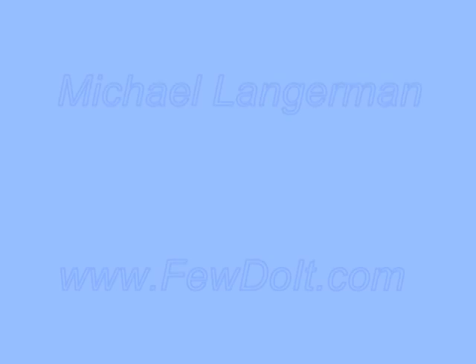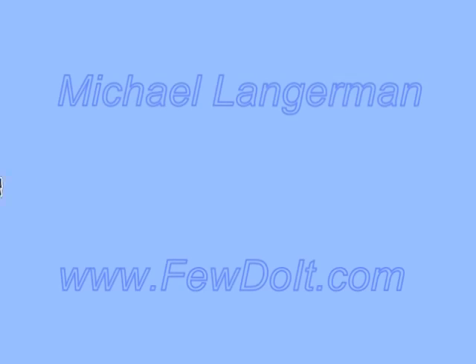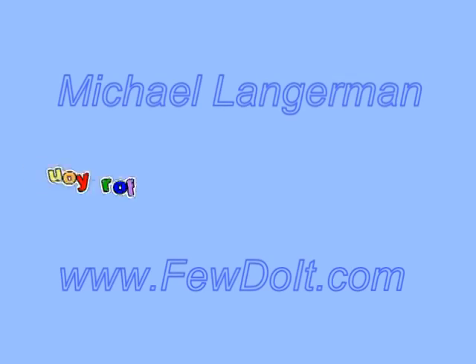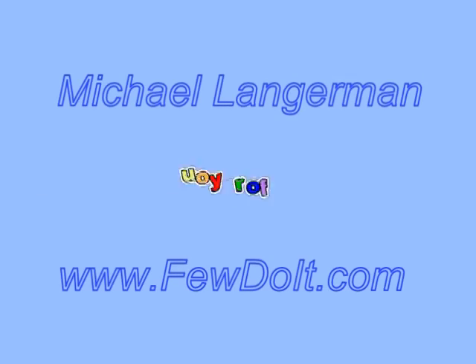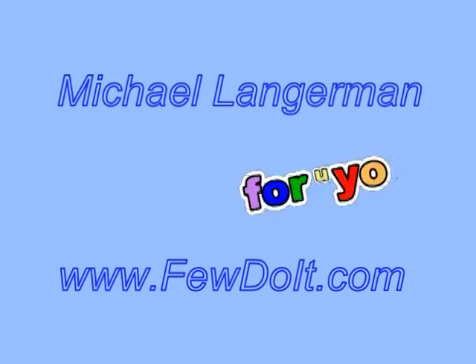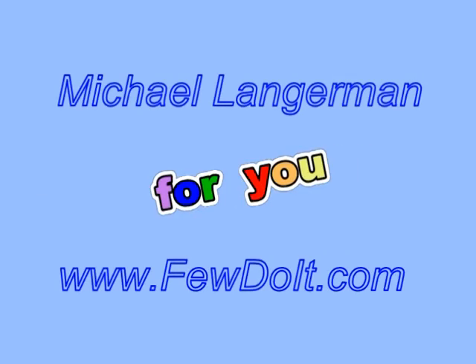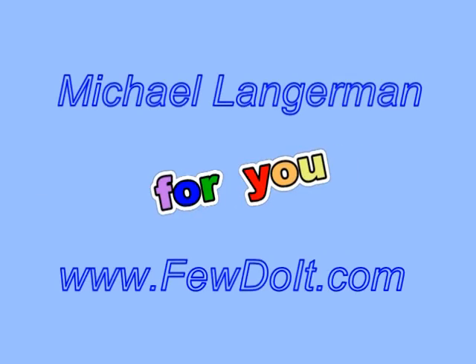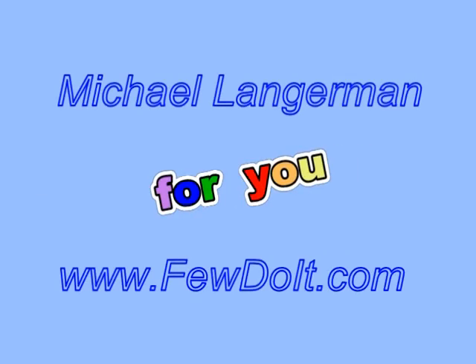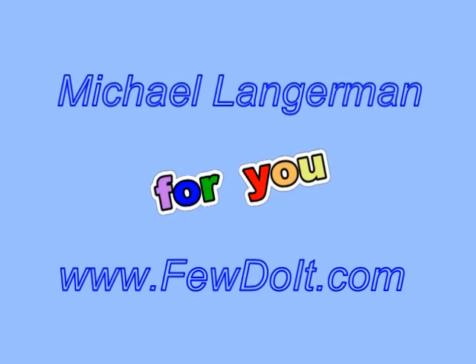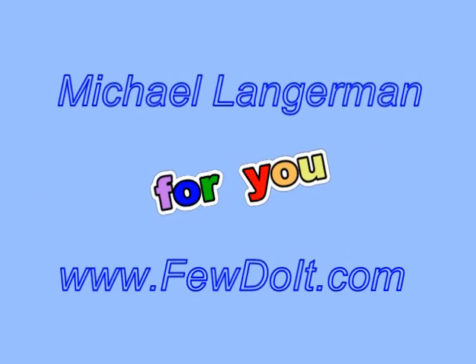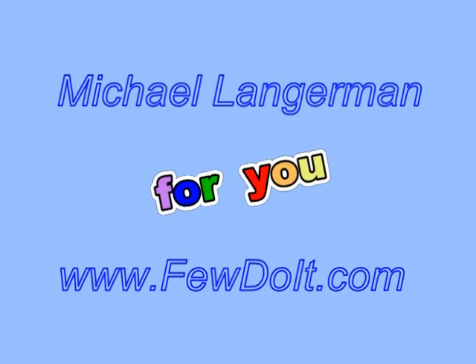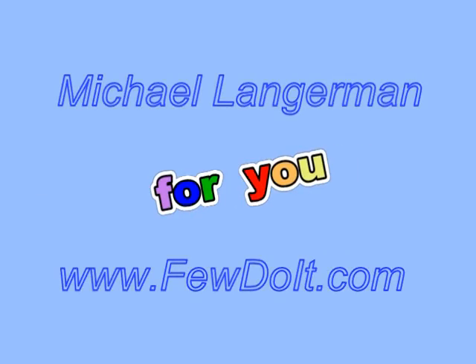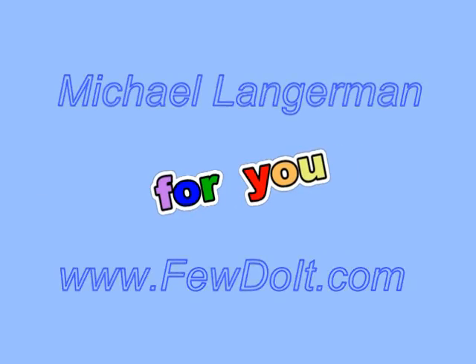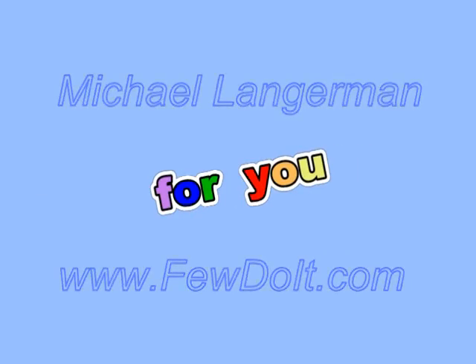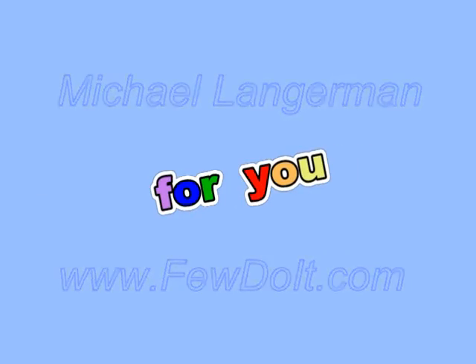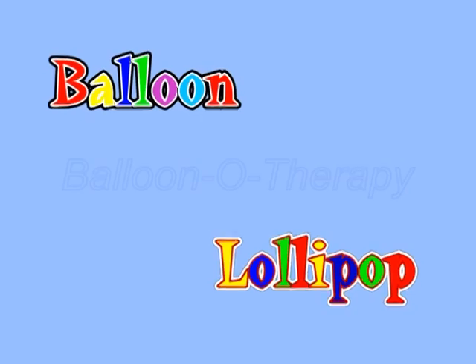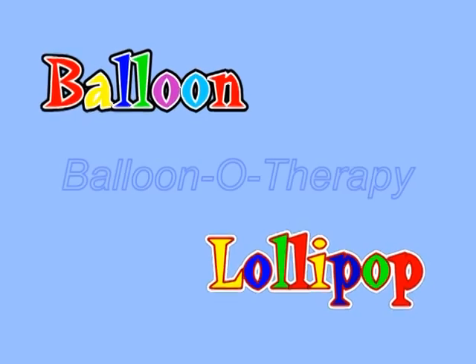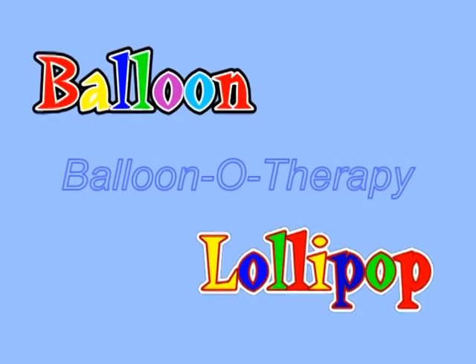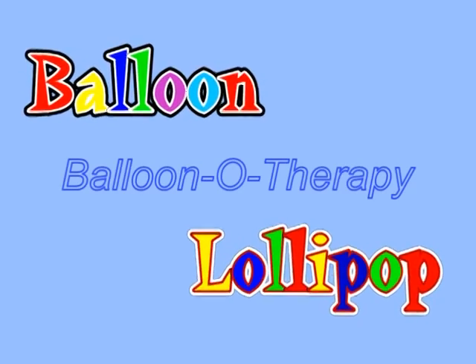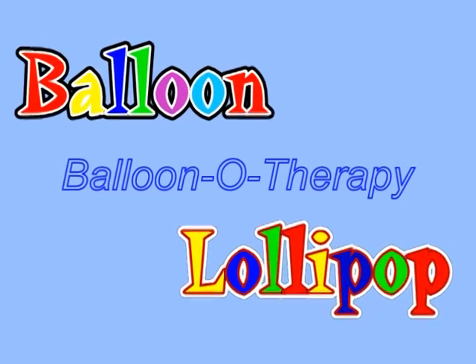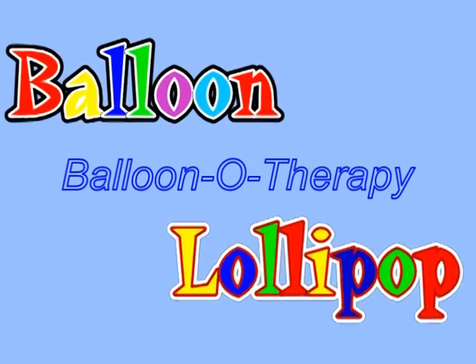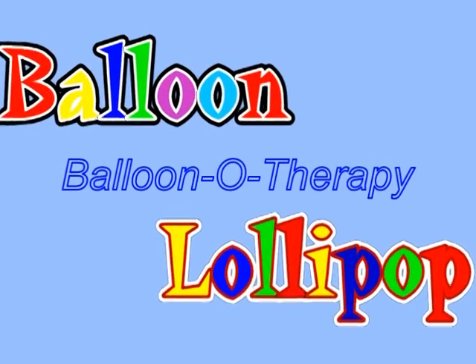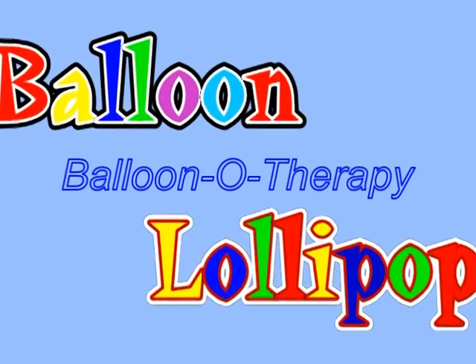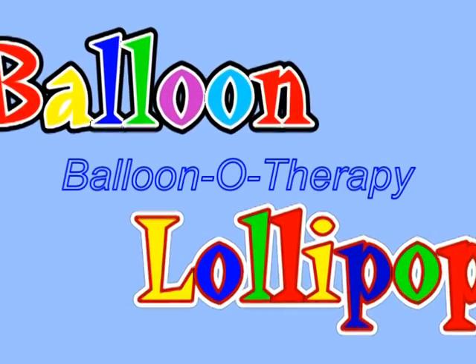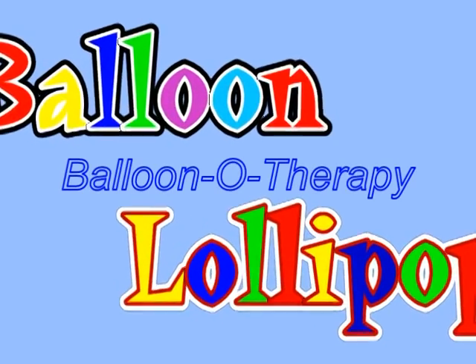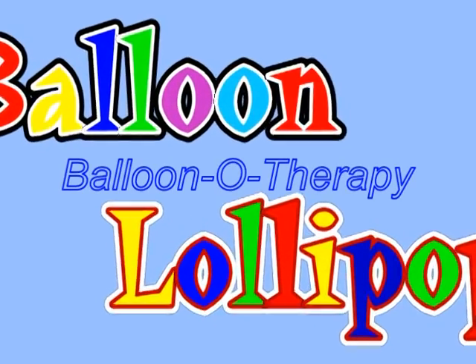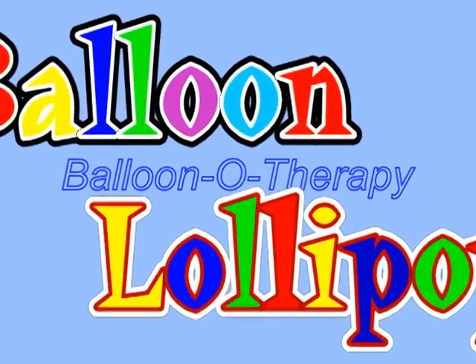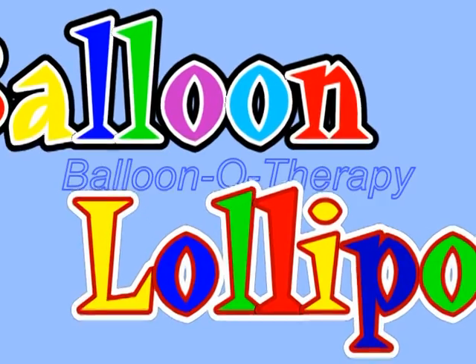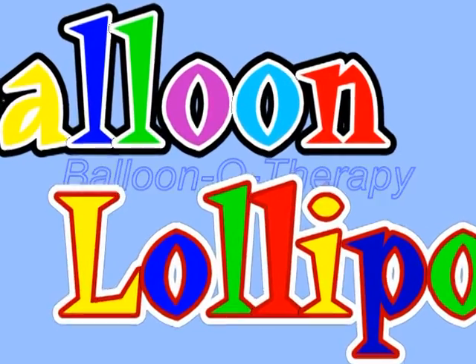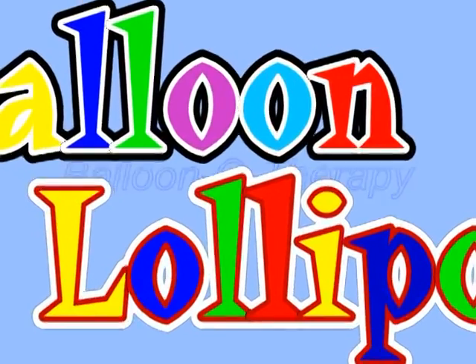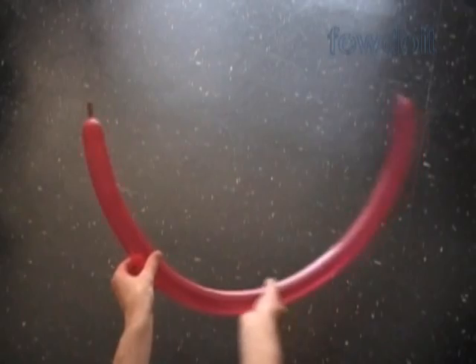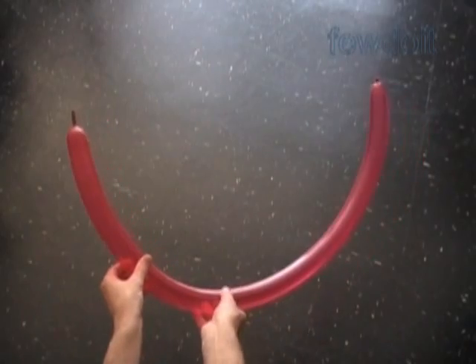Hello everybody! Today we are going to use a balloon to make a sculpture of a lollipop or hand fan.